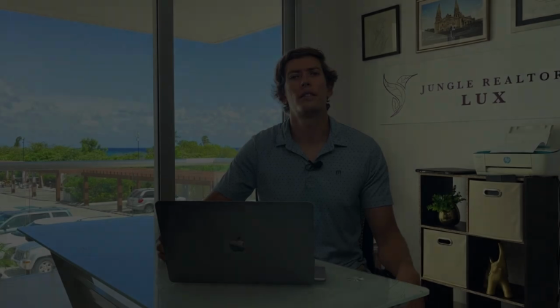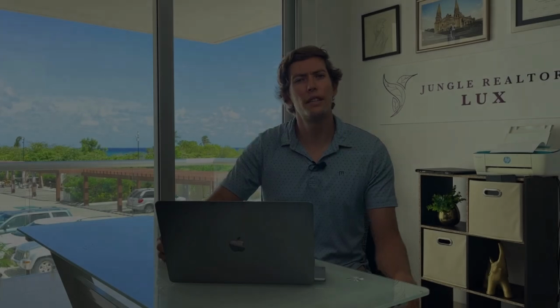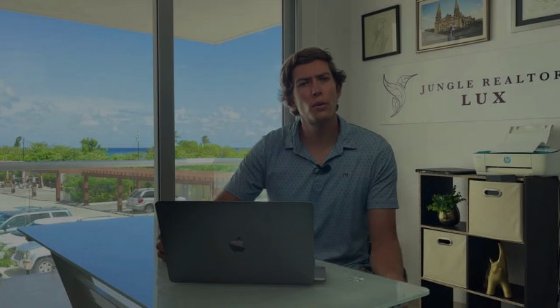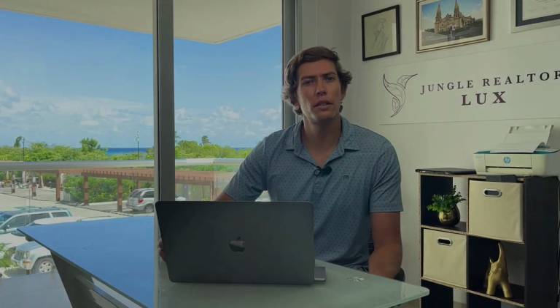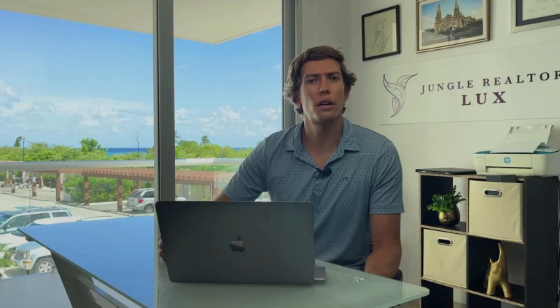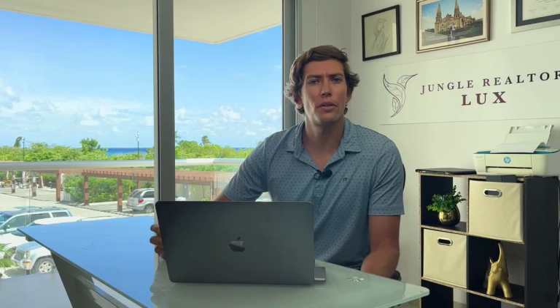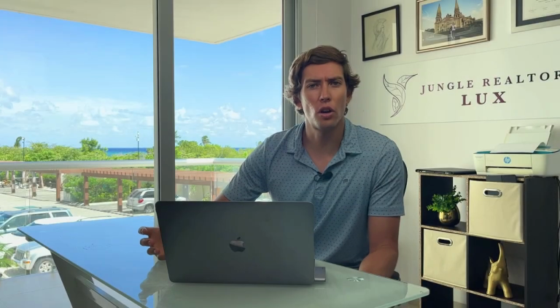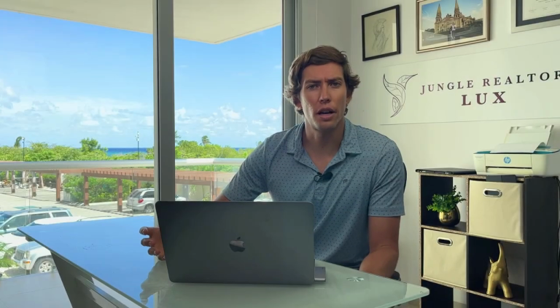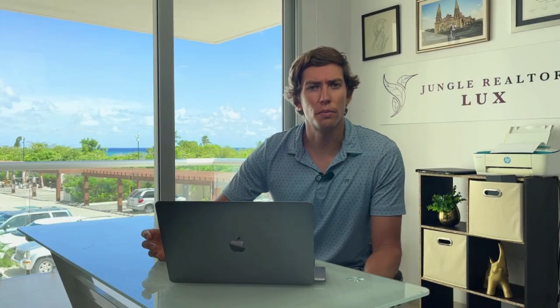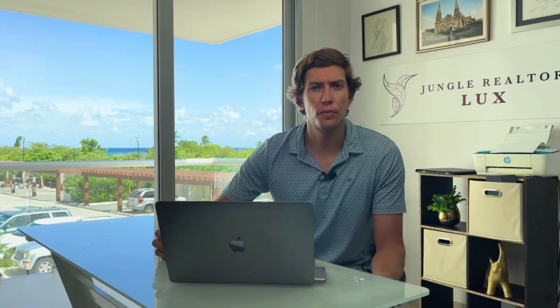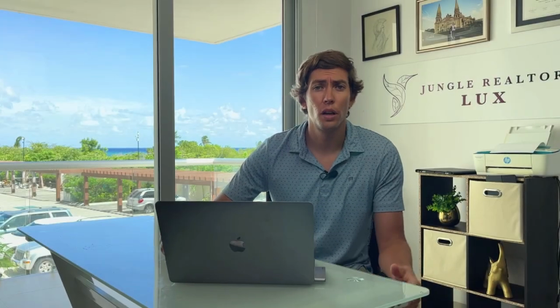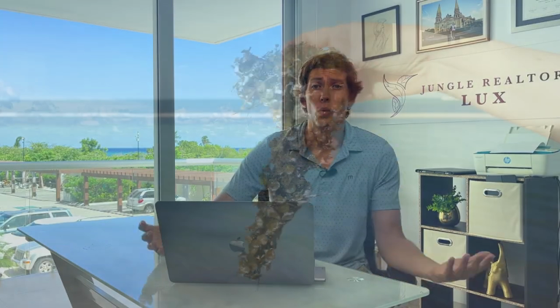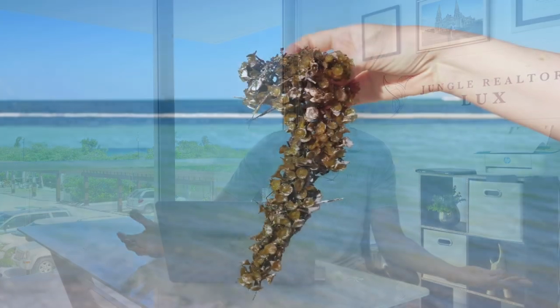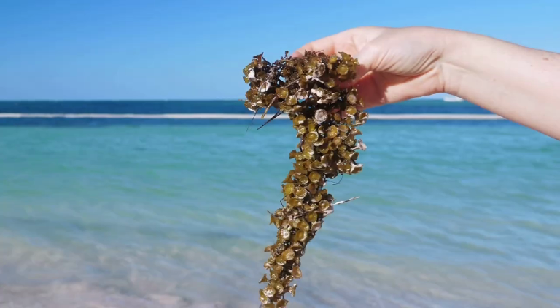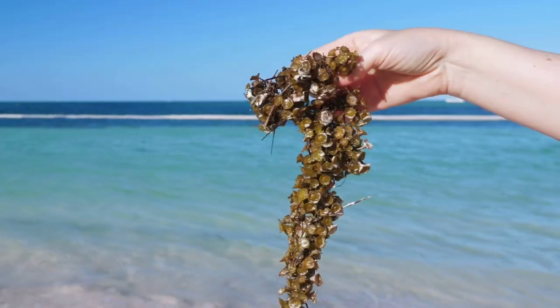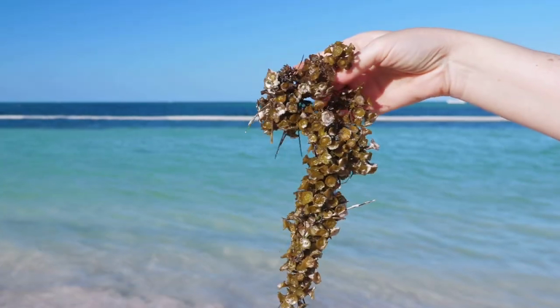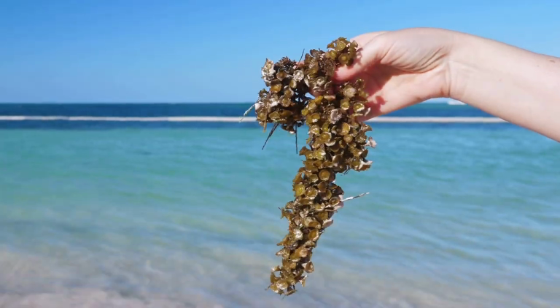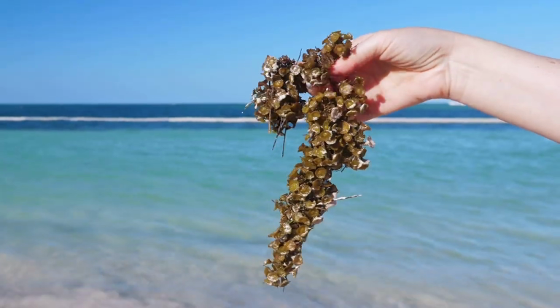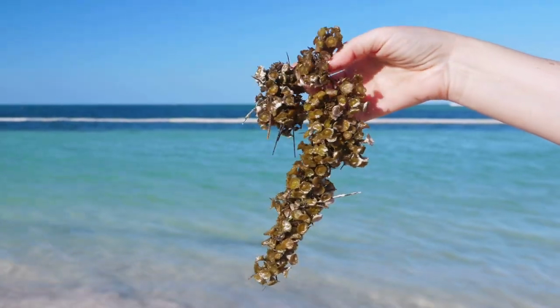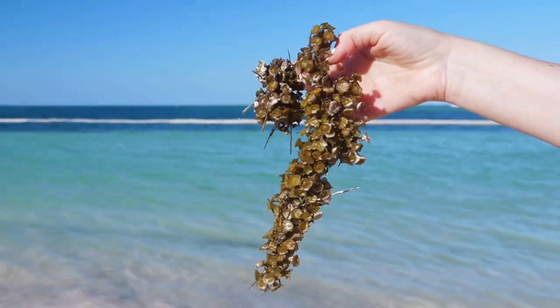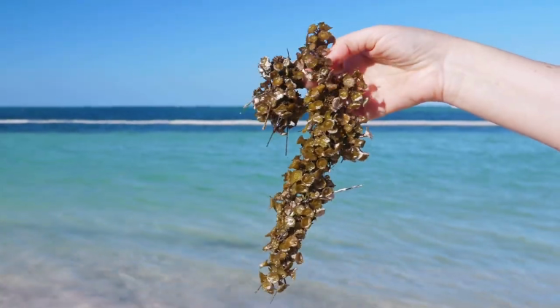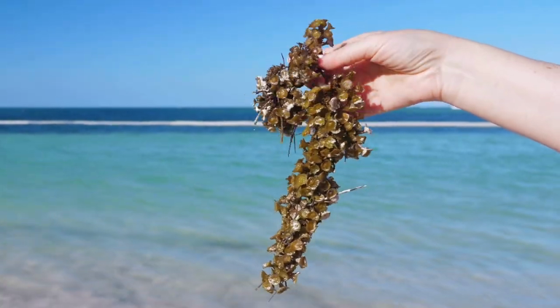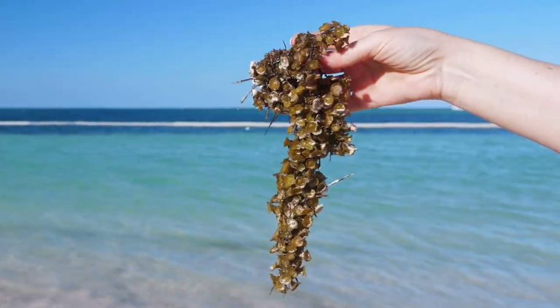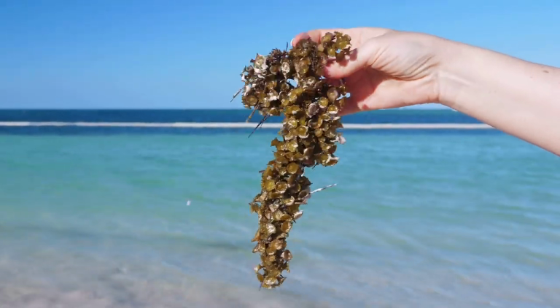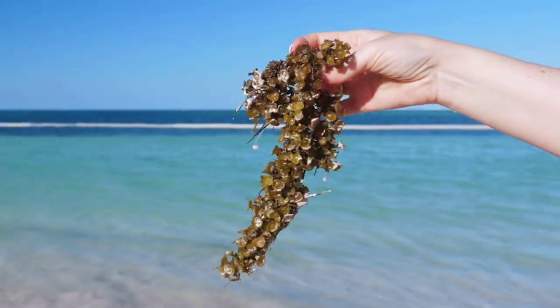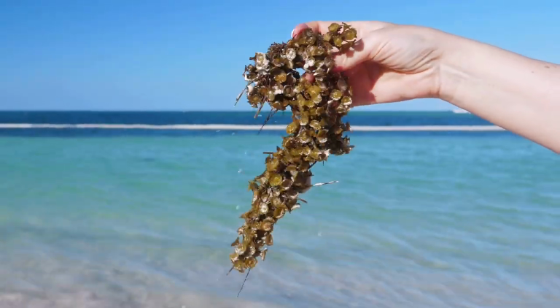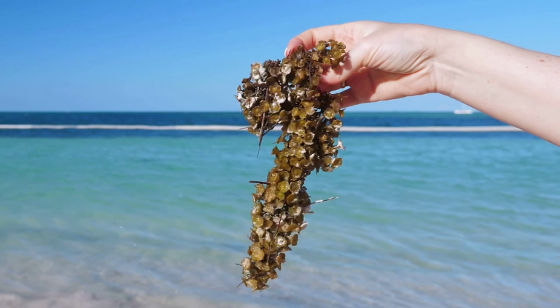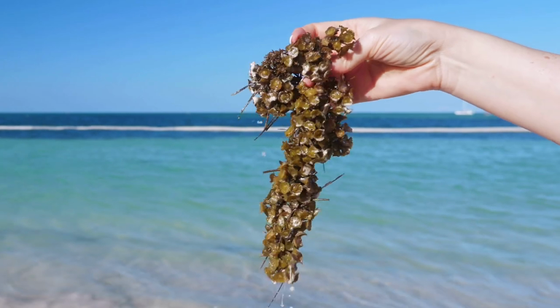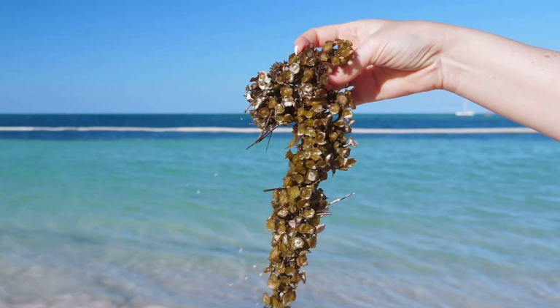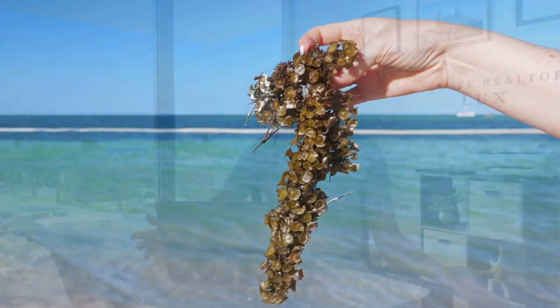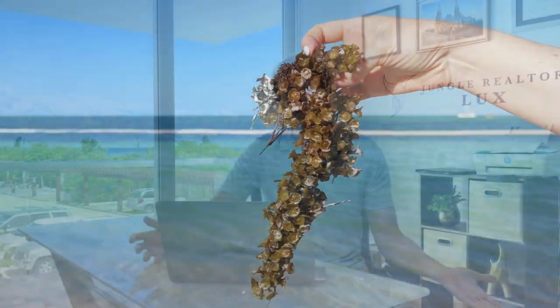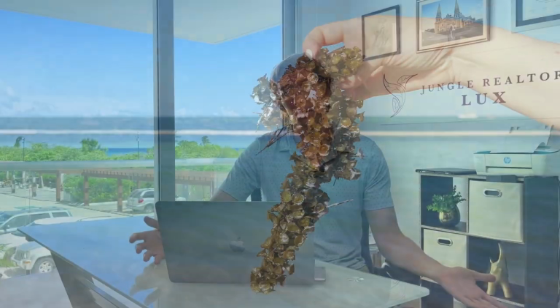Today we're going to talk about sargassum. What is it? Where does it come from? Why are we getting a lot of it?